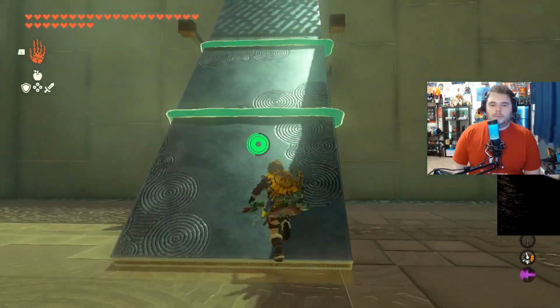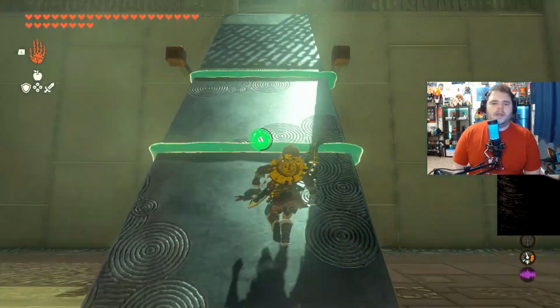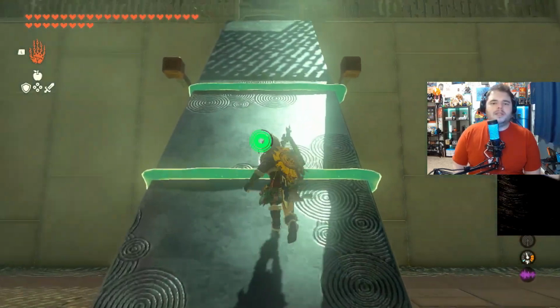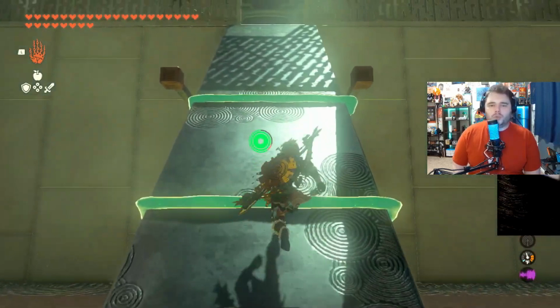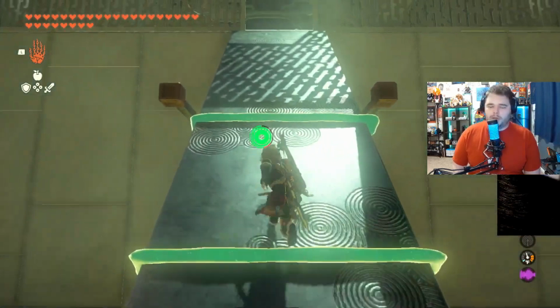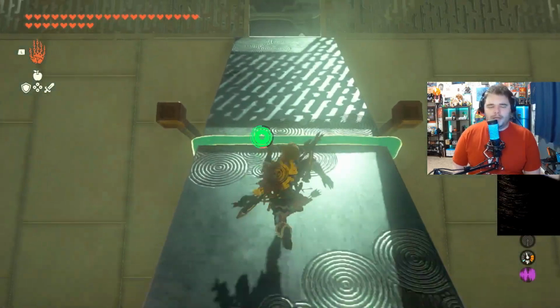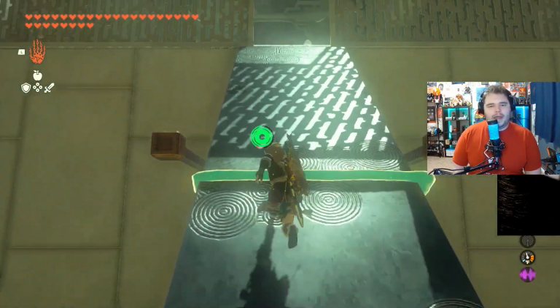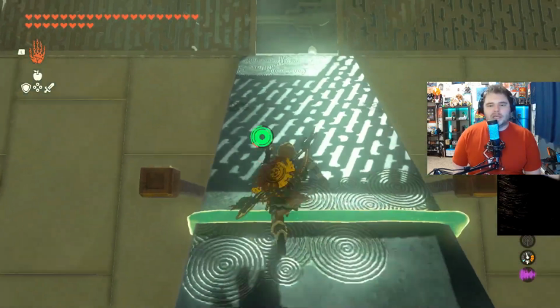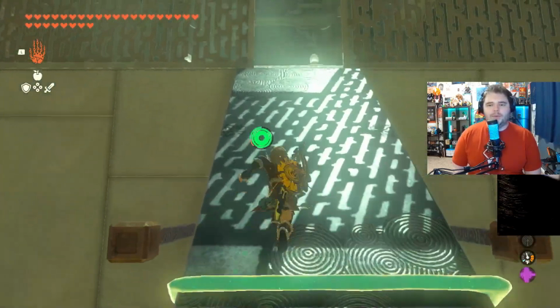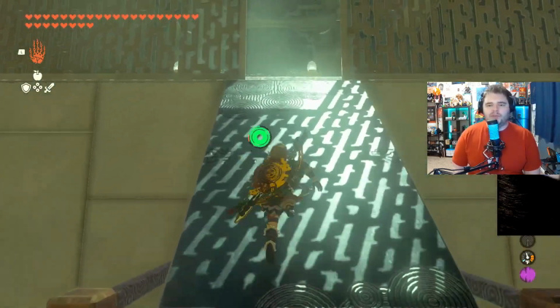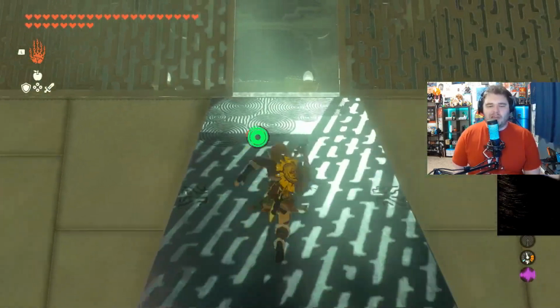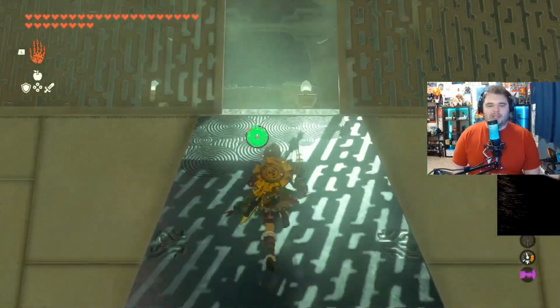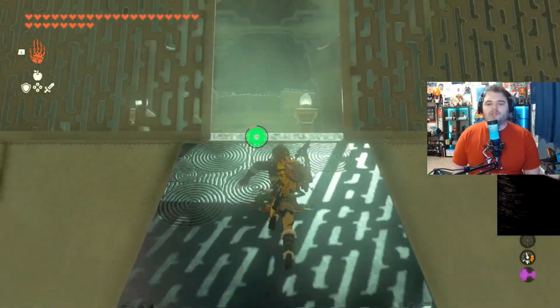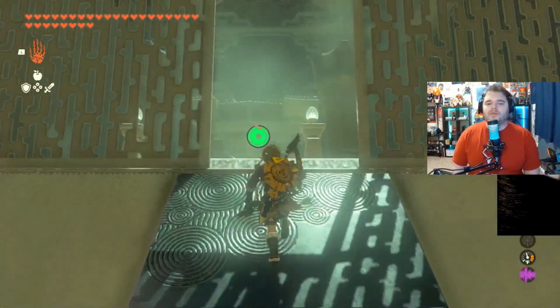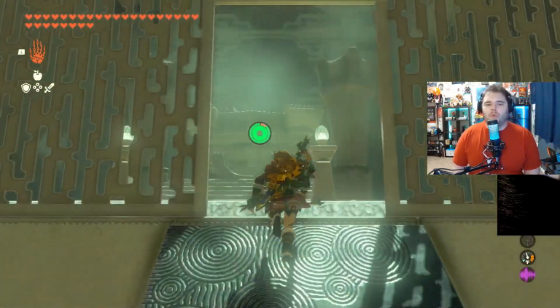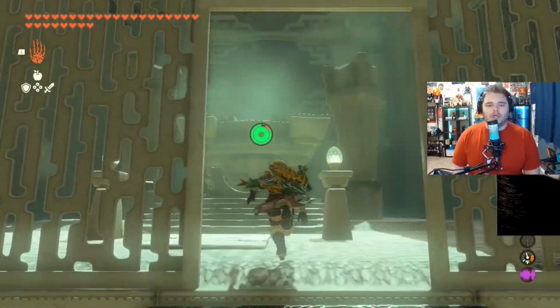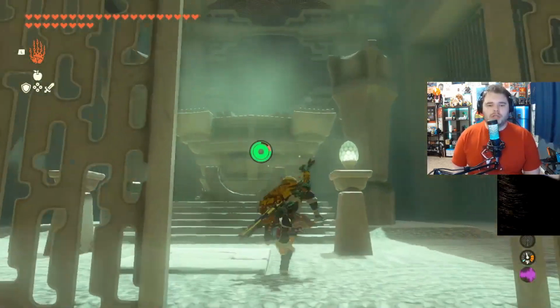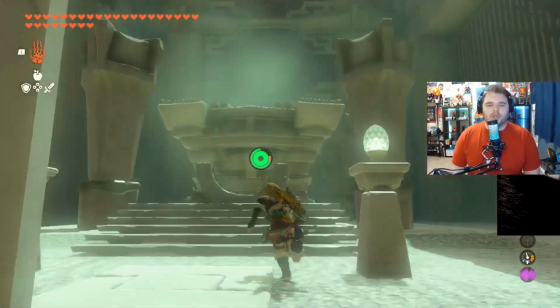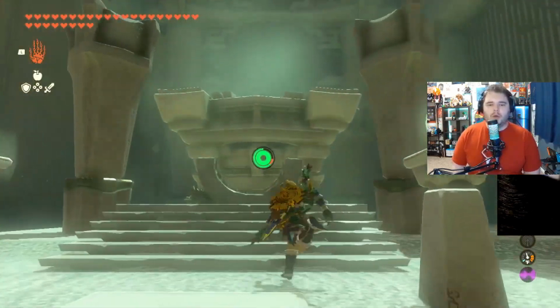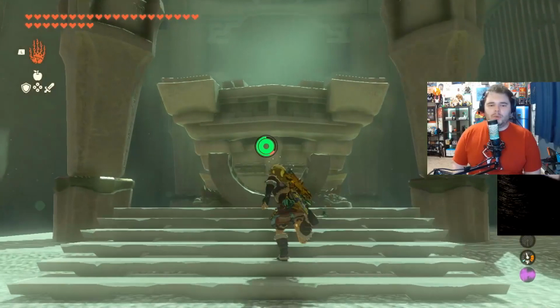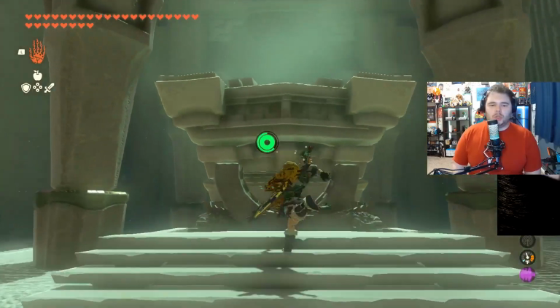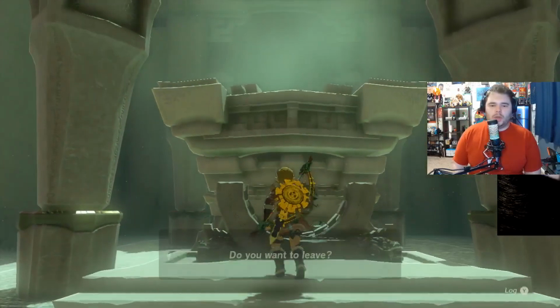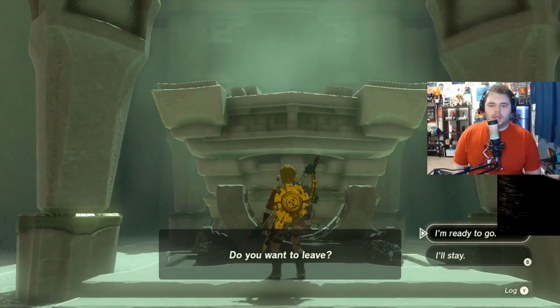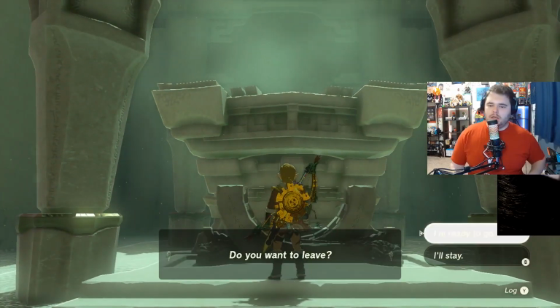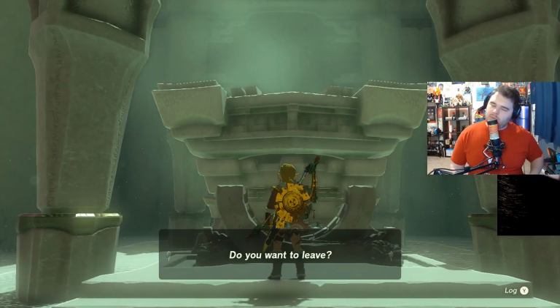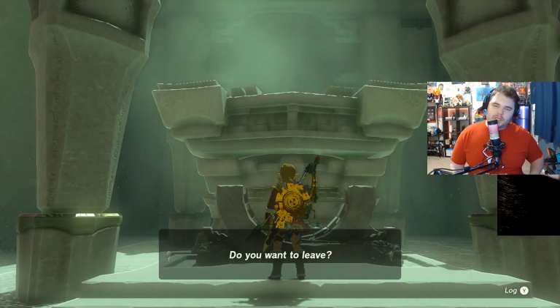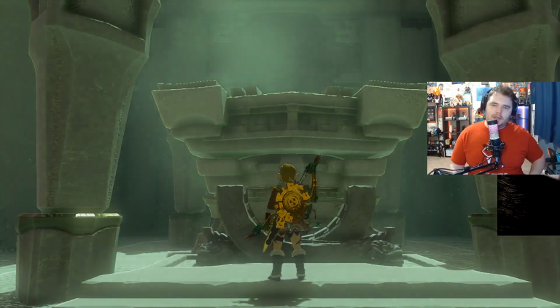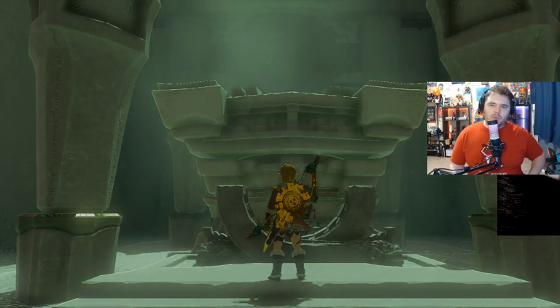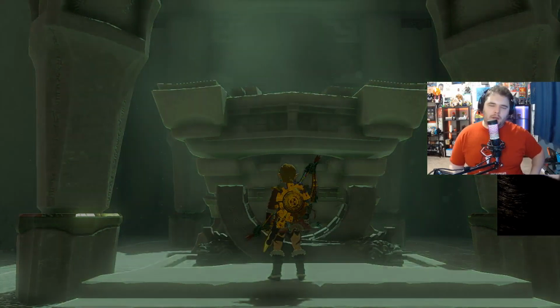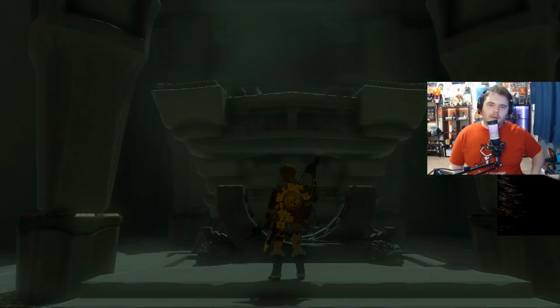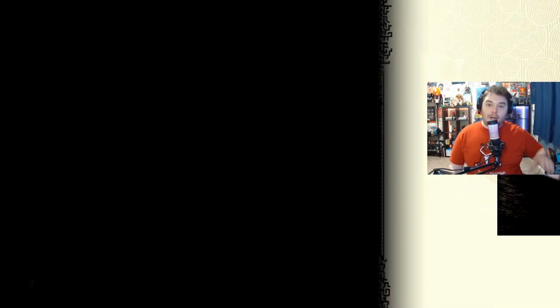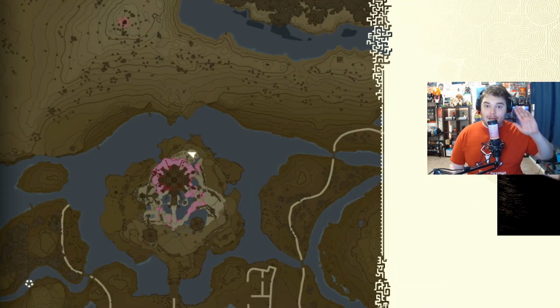Pretty easy shrine, but again, has a couple little snags. Thanks so much for watching, ladies and gentlemen. Hope you enjoyed, and we'll see you in the next one. Bye-bye.